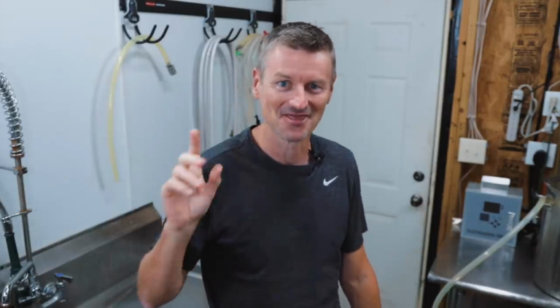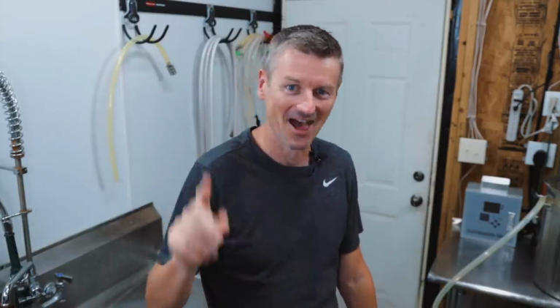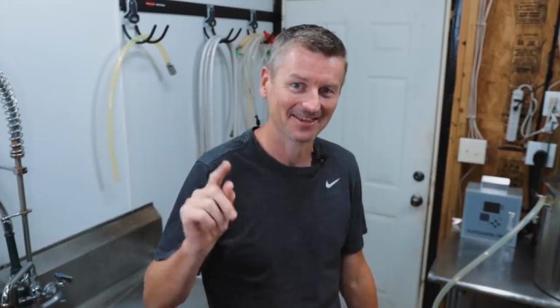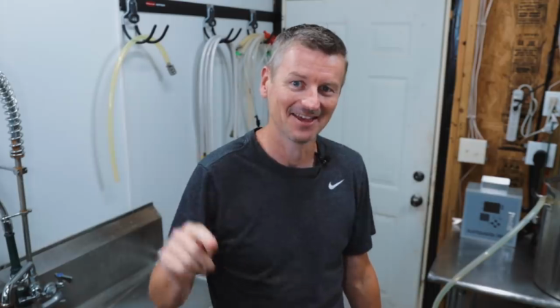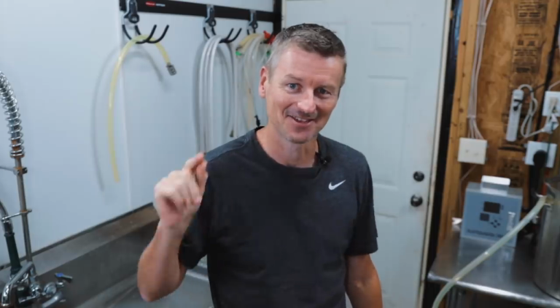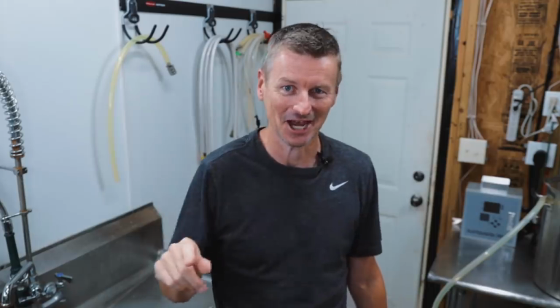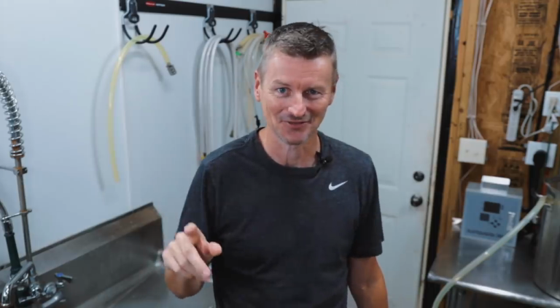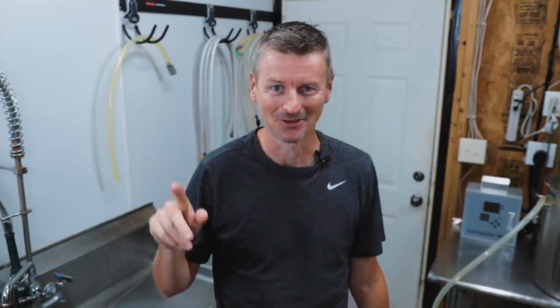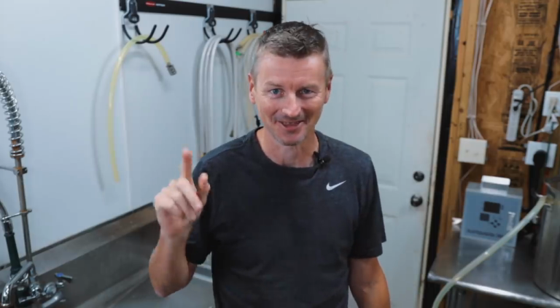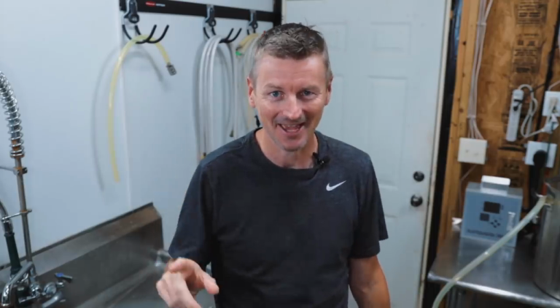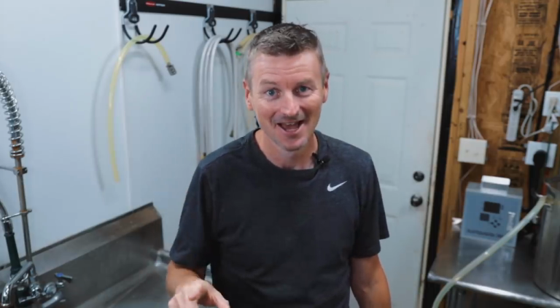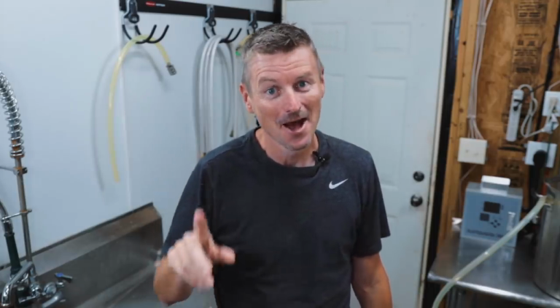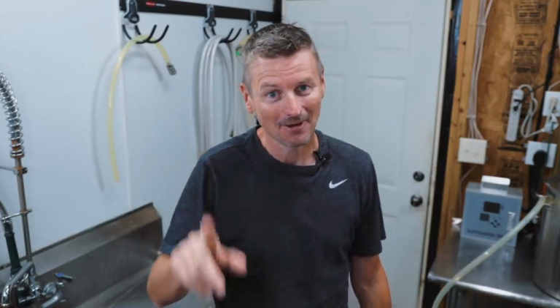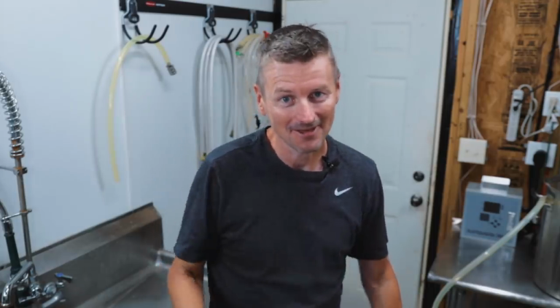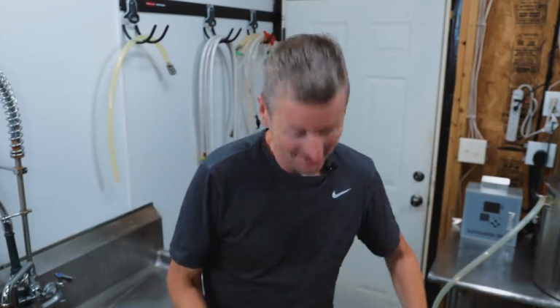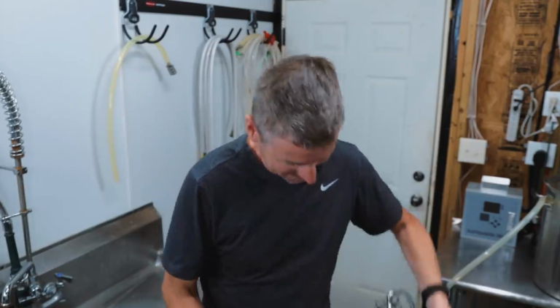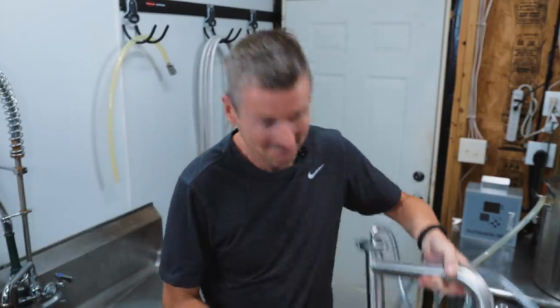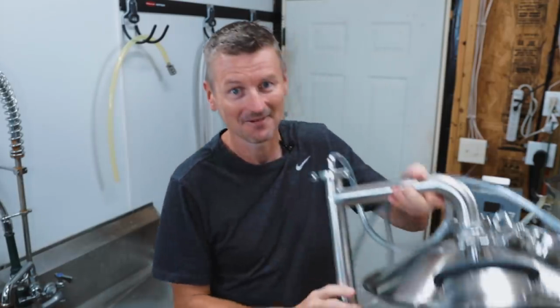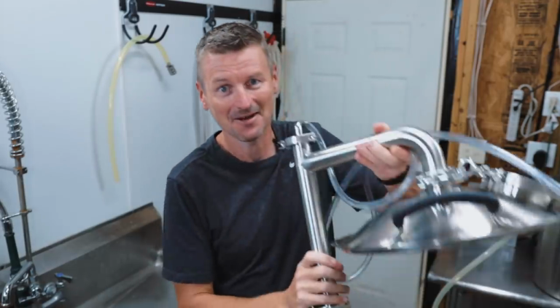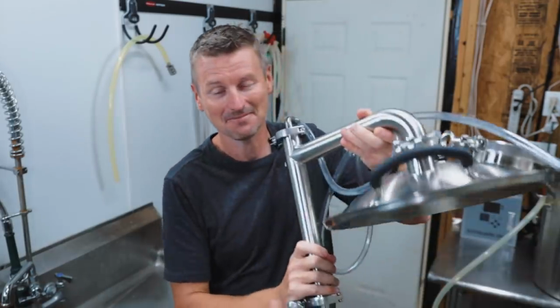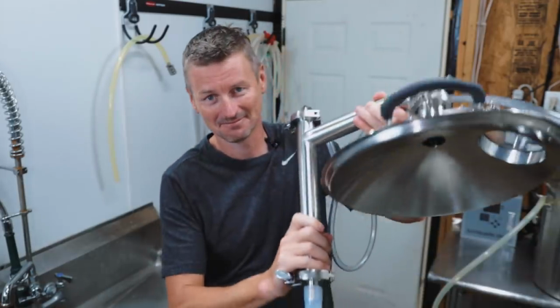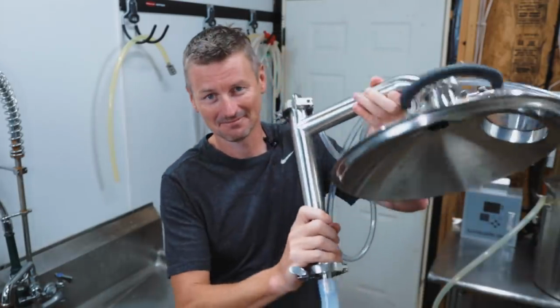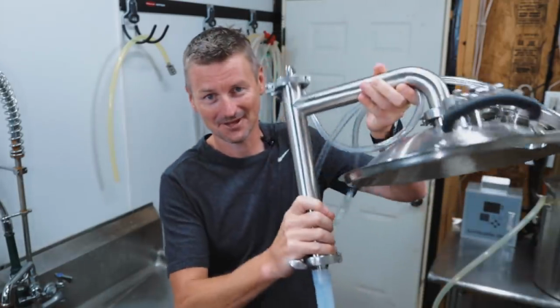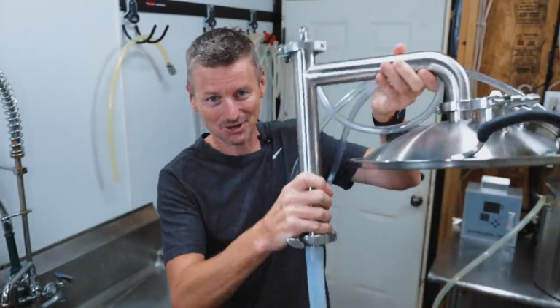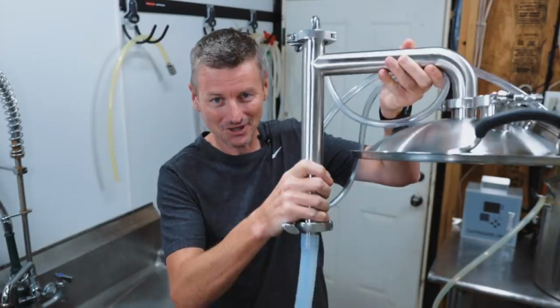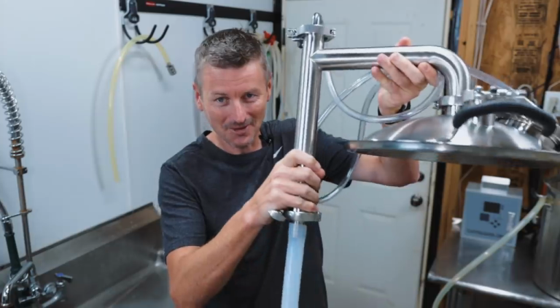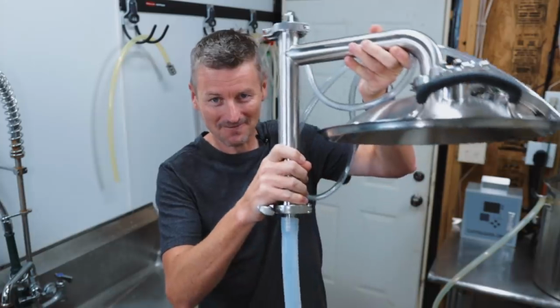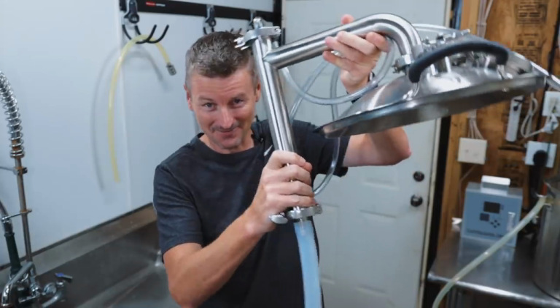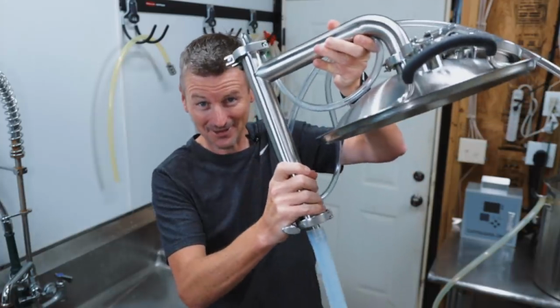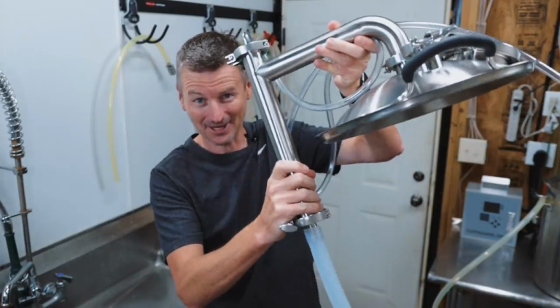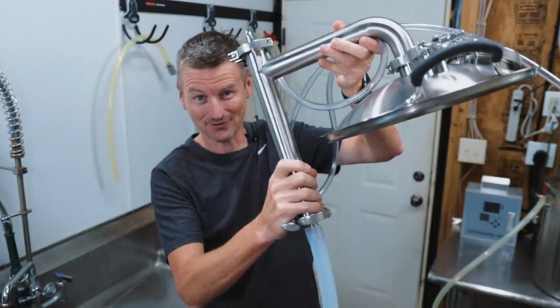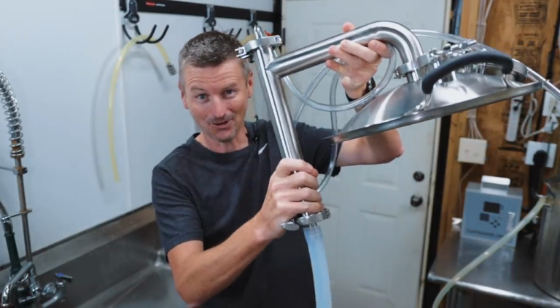That is the challenge for today. Plus, I'm going to show you what this thing is for.